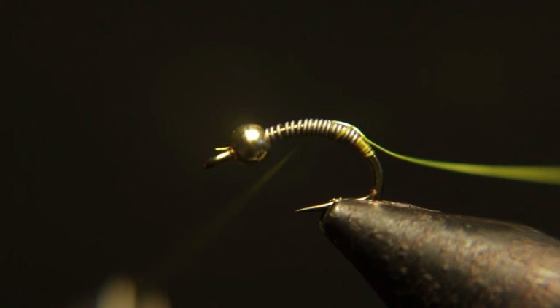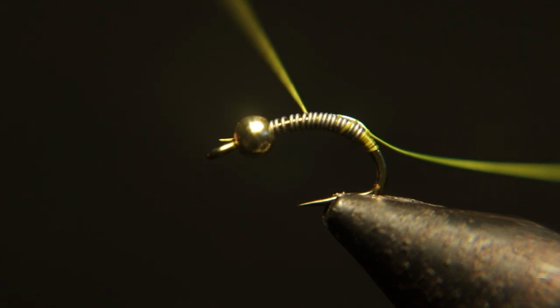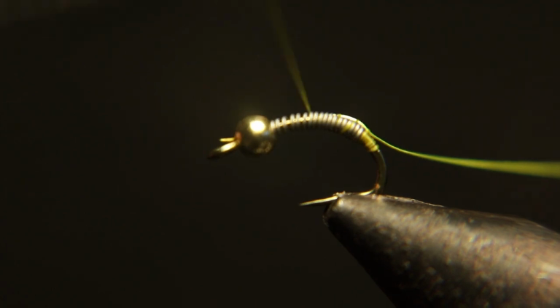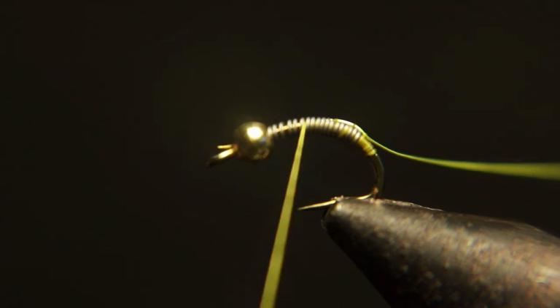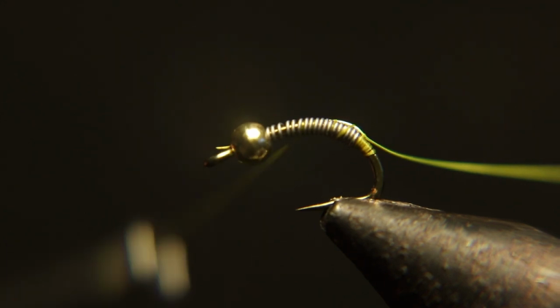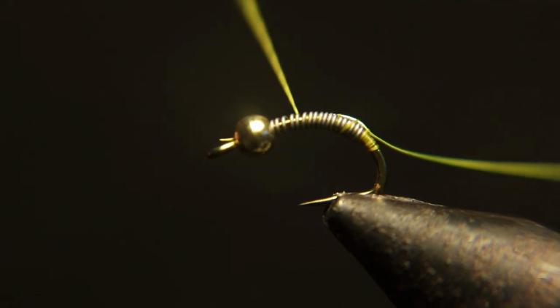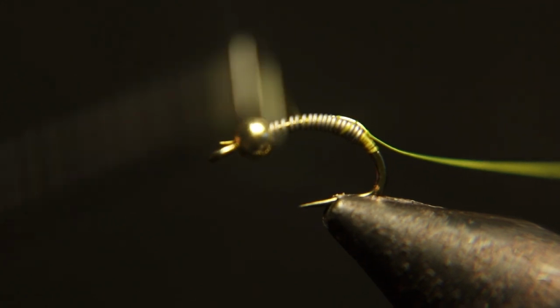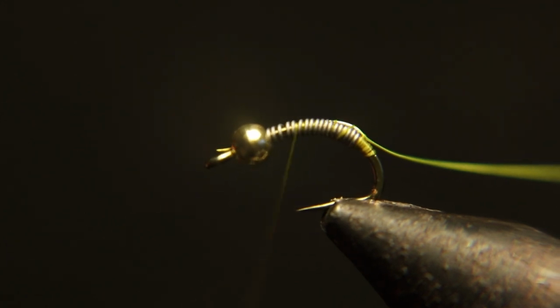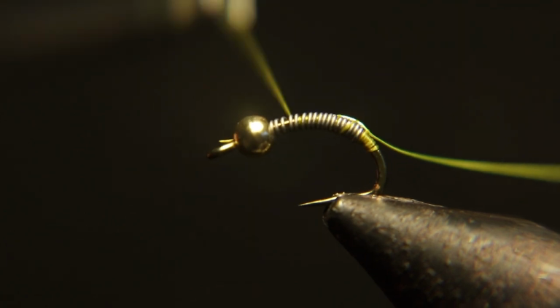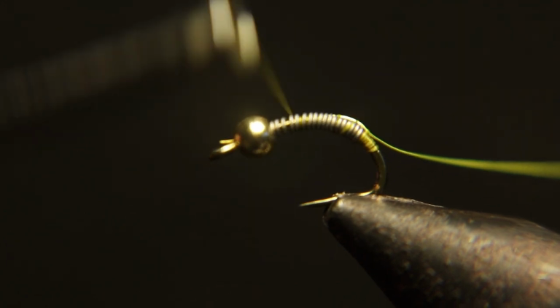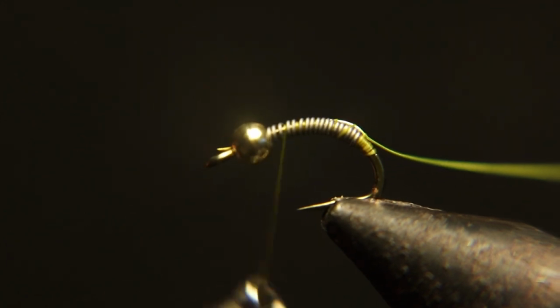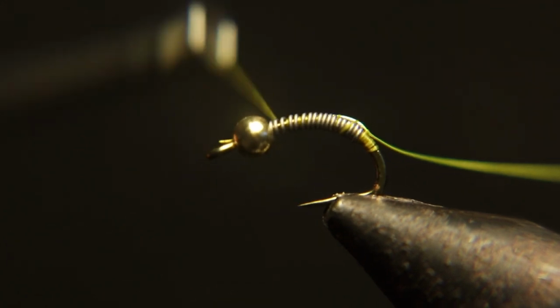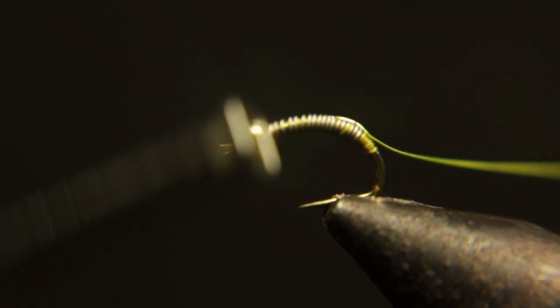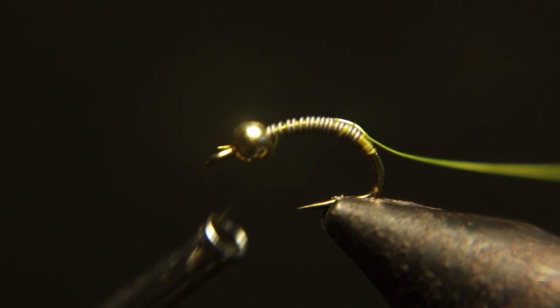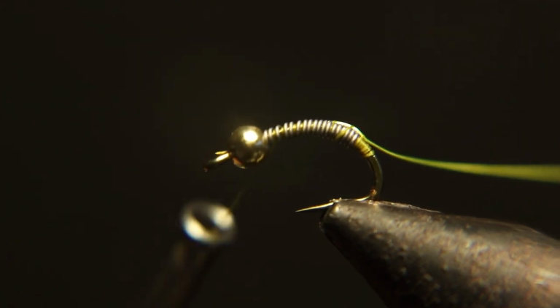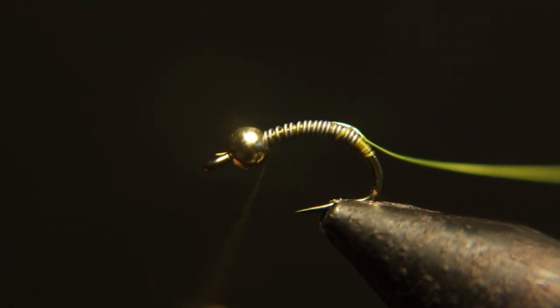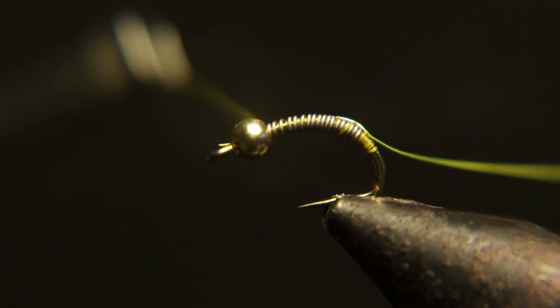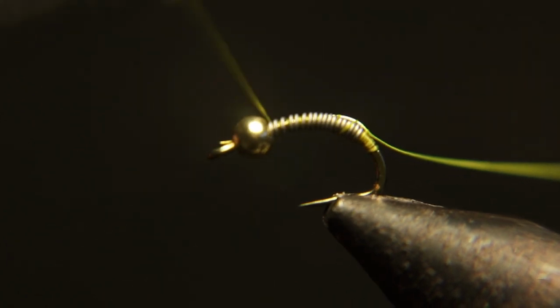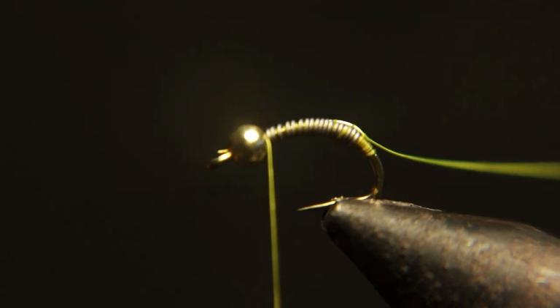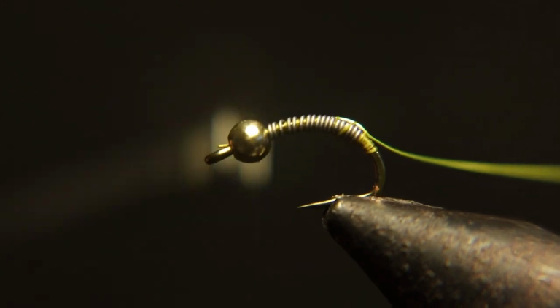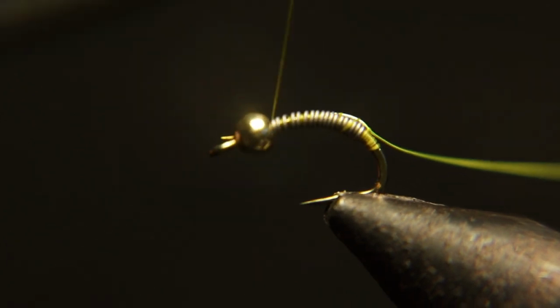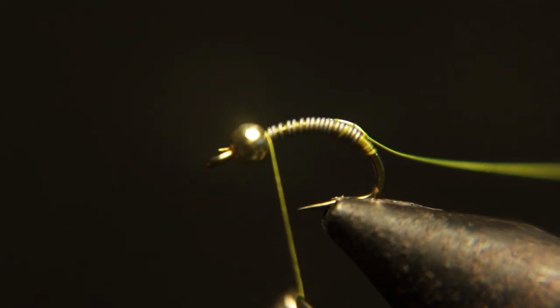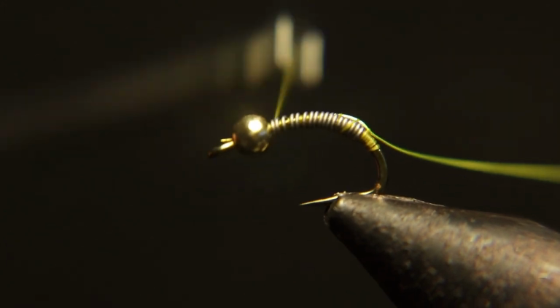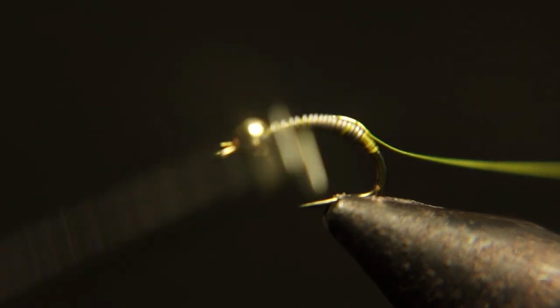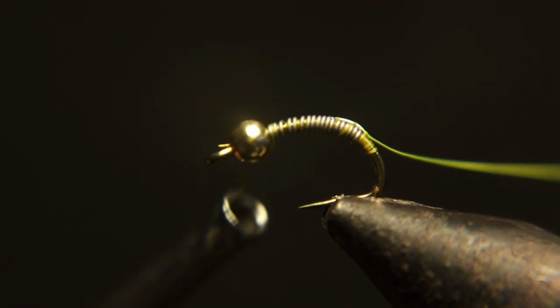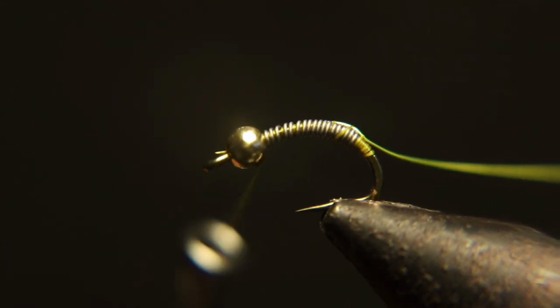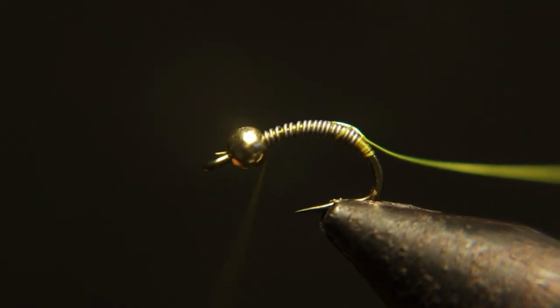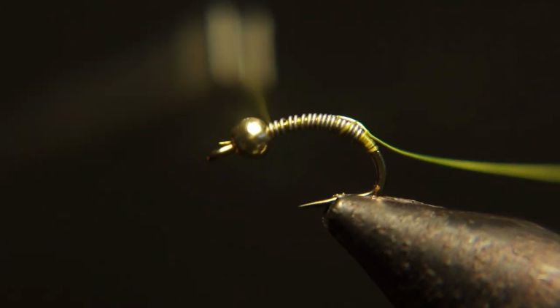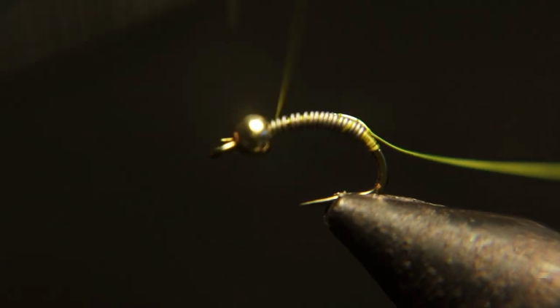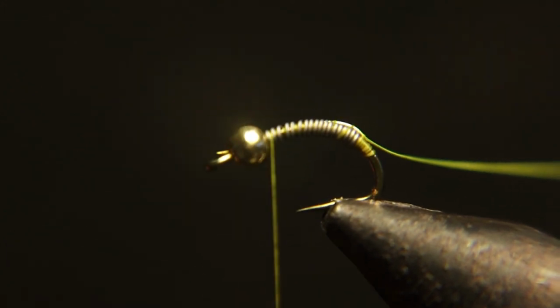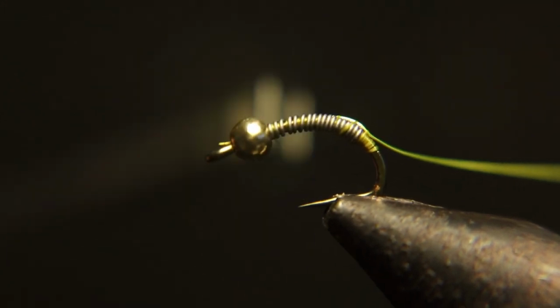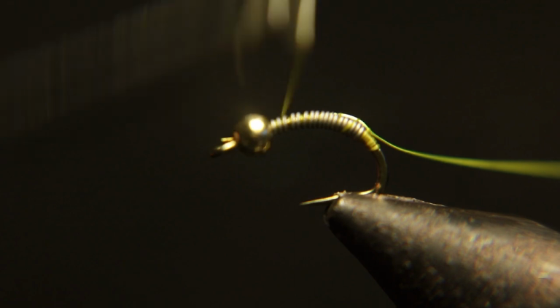It ended up going off to the side, so it didn't affect my ability to tie this fly on — but be careful you don't do it.